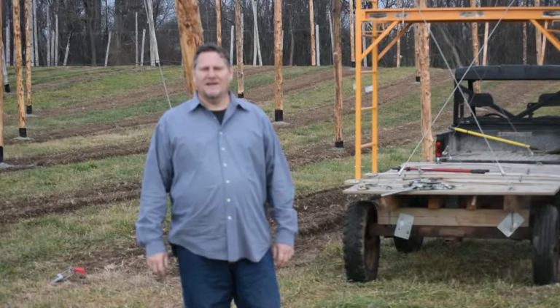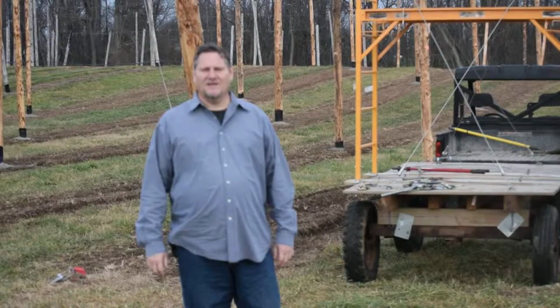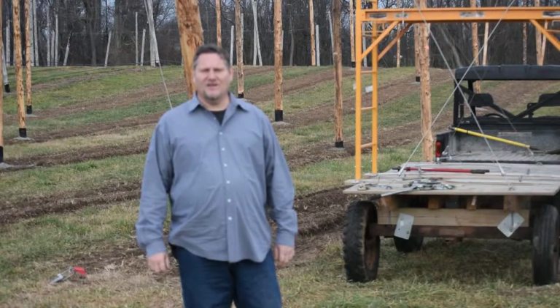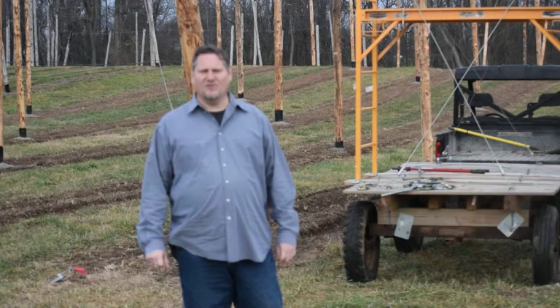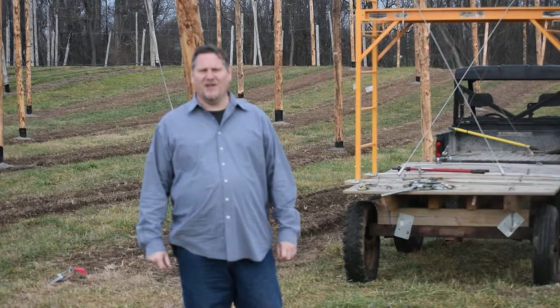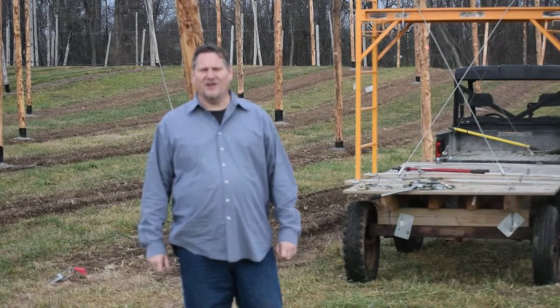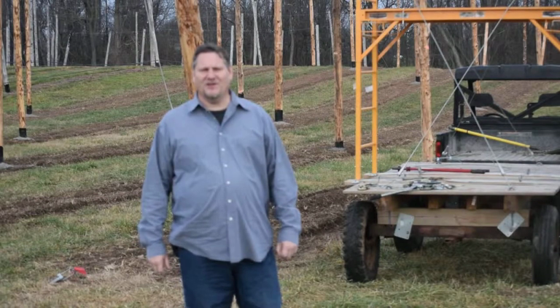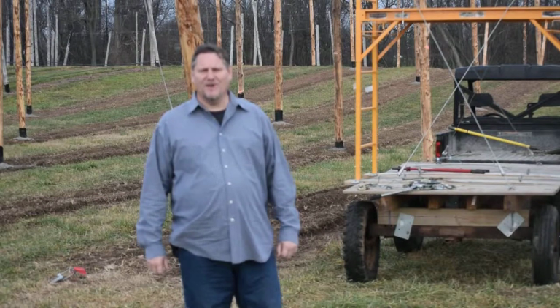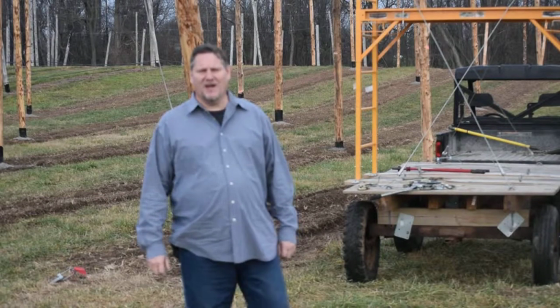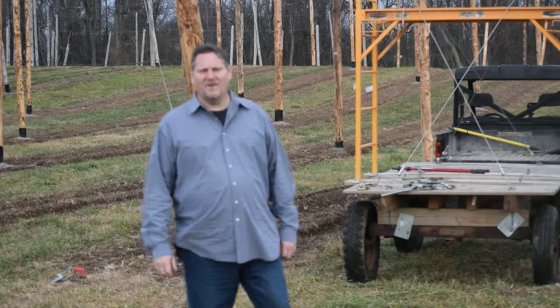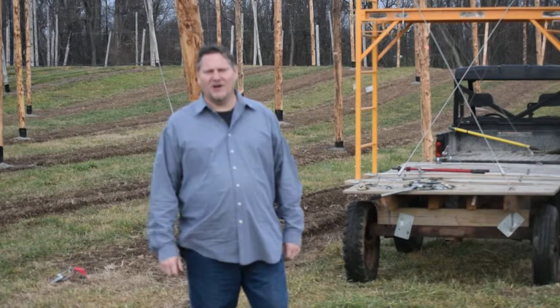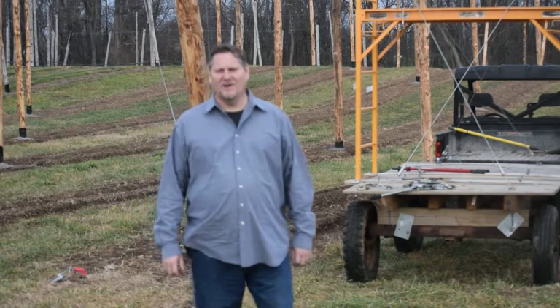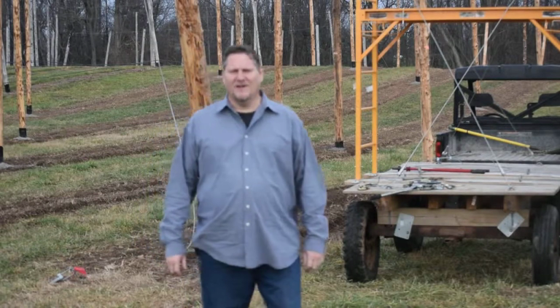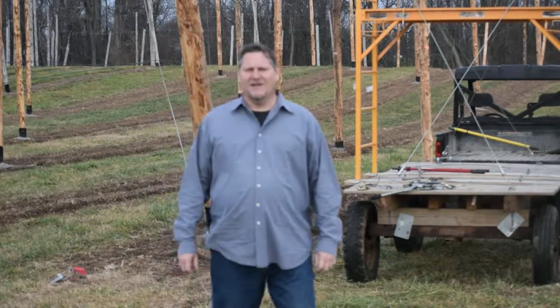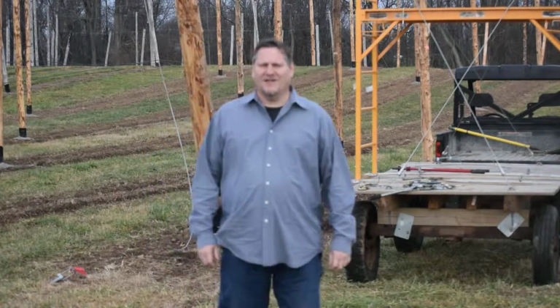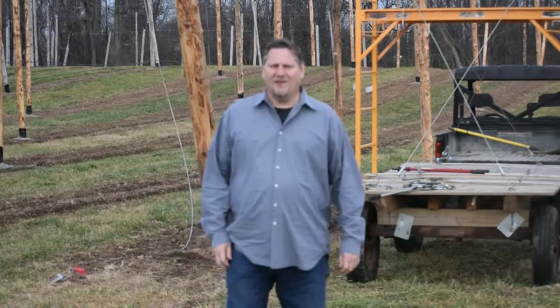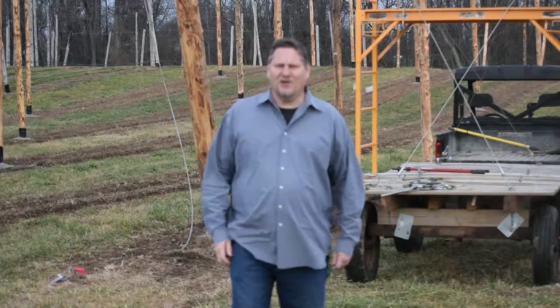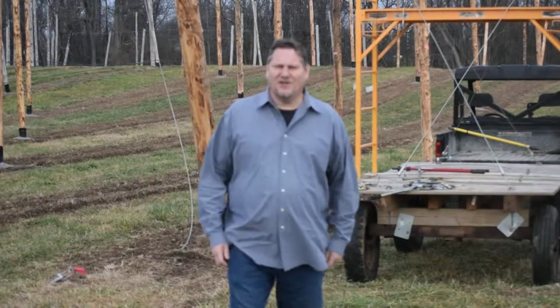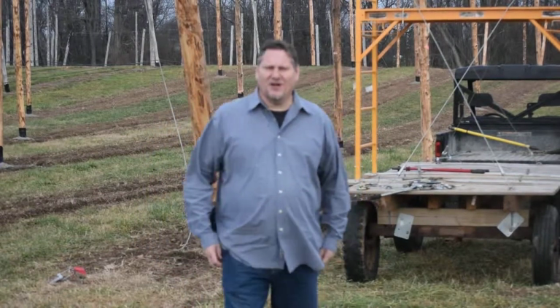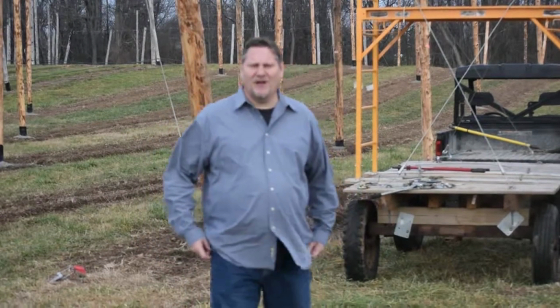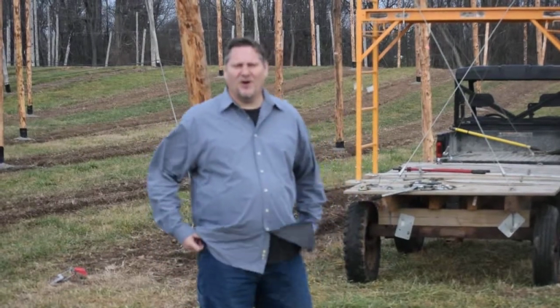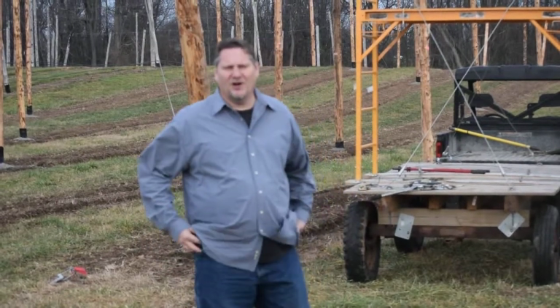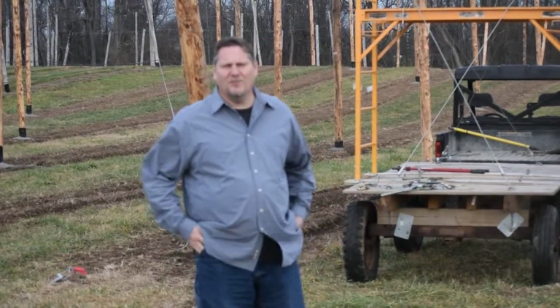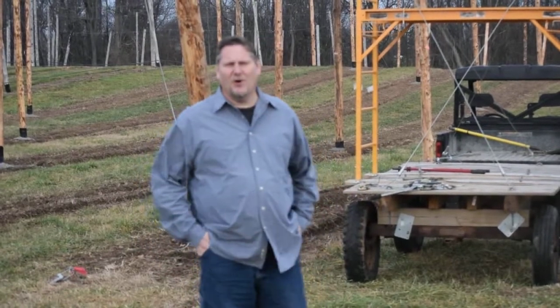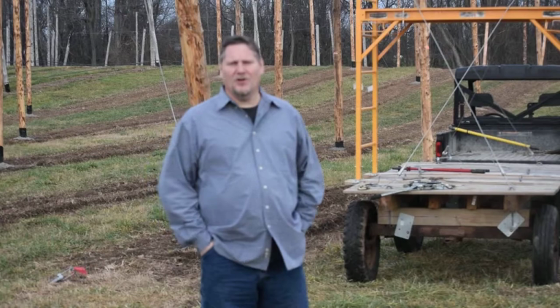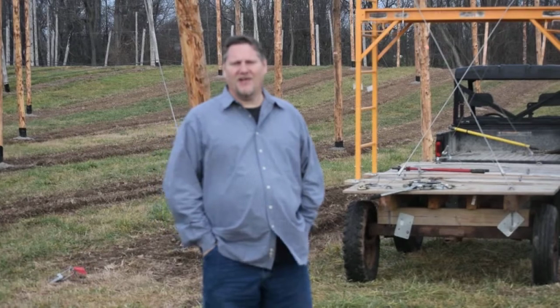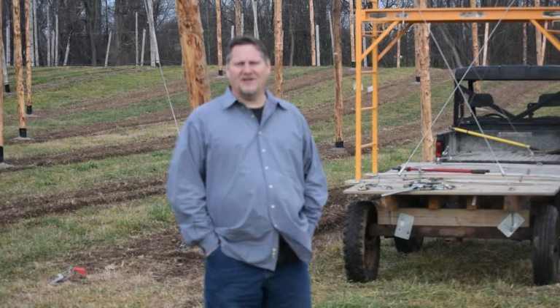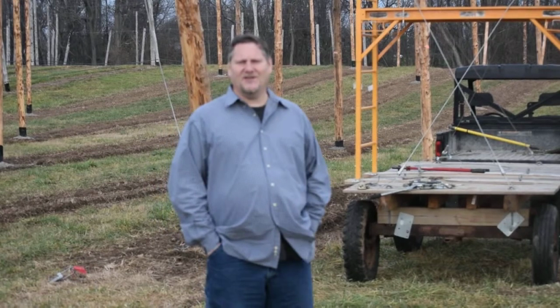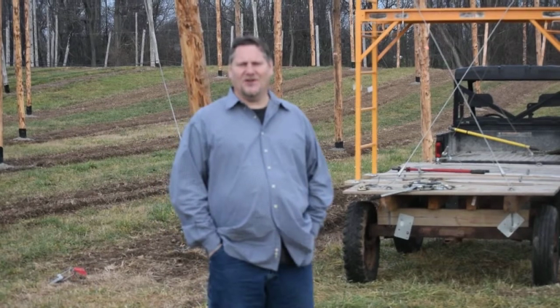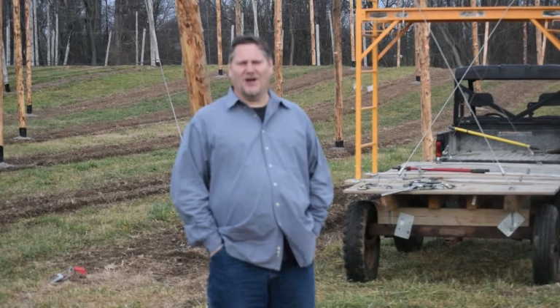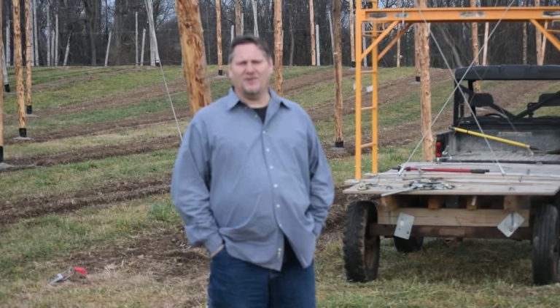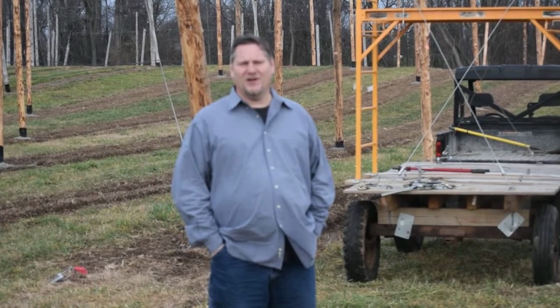Steve Schmidt here, Schmidt Hop Farm. Today we're going to talk about our pole locations in our hop yard.